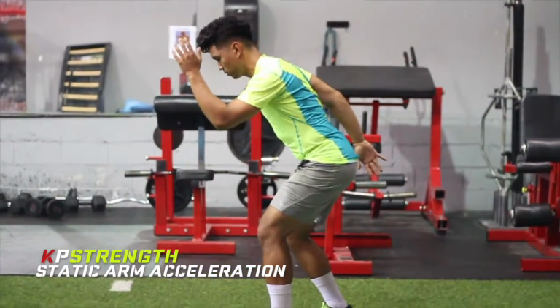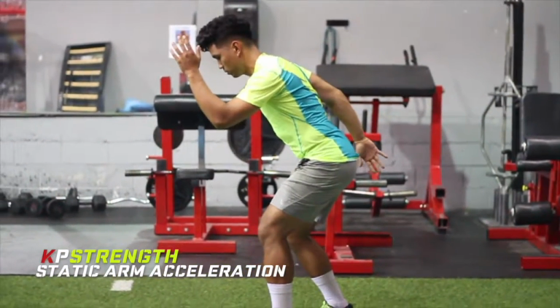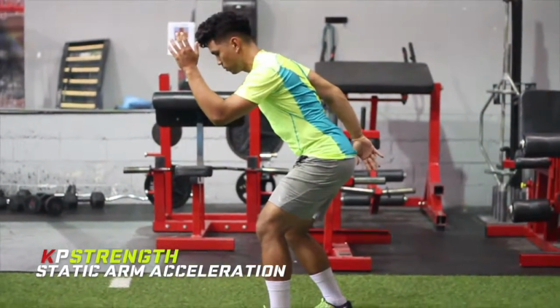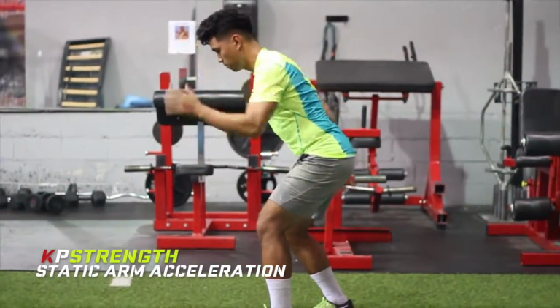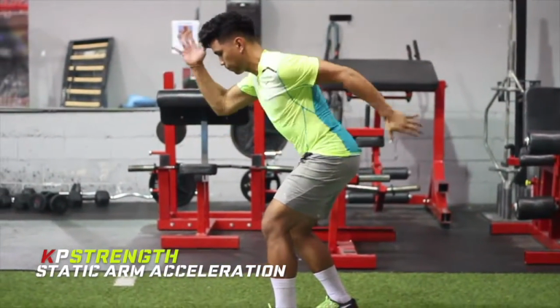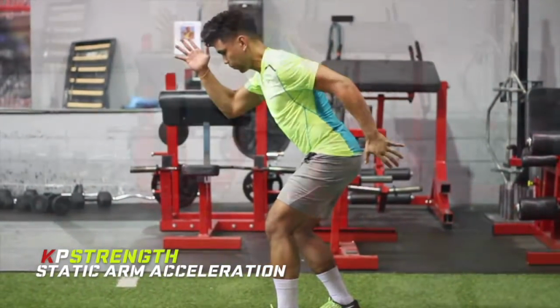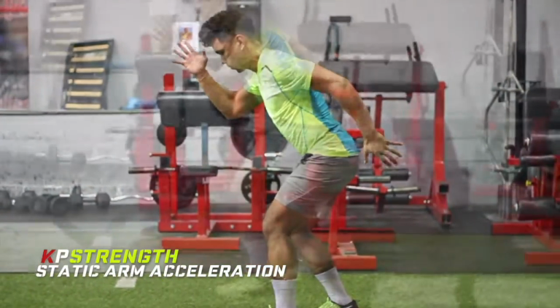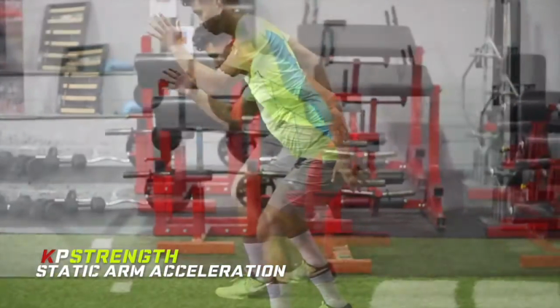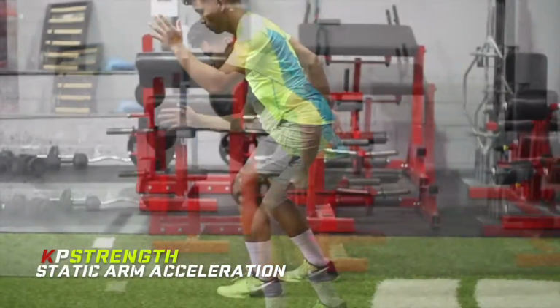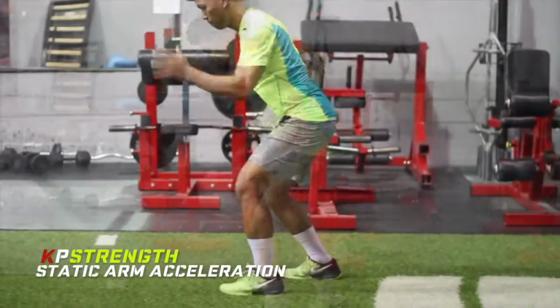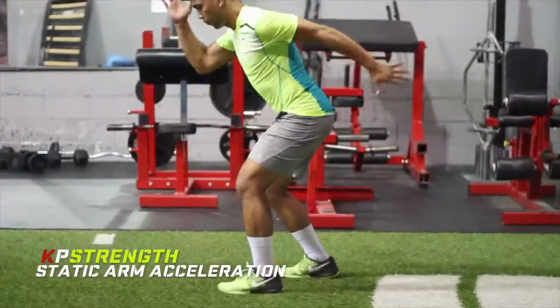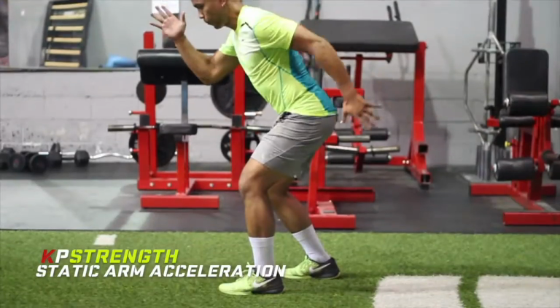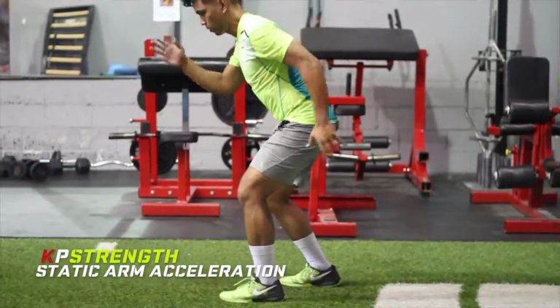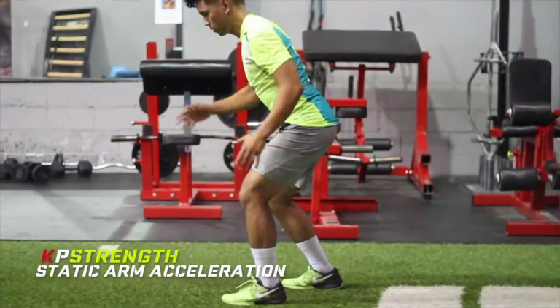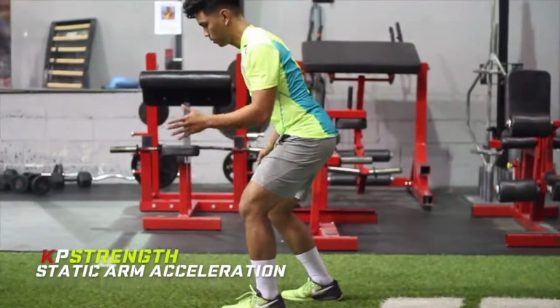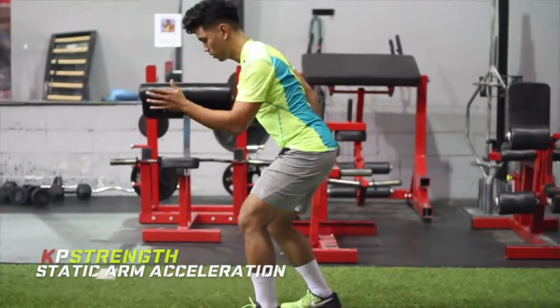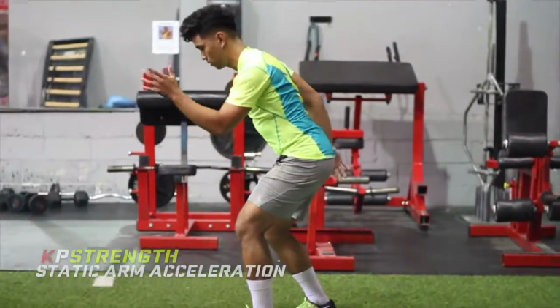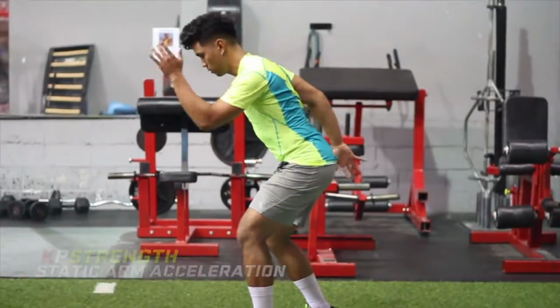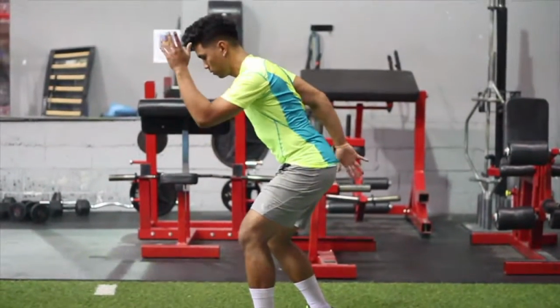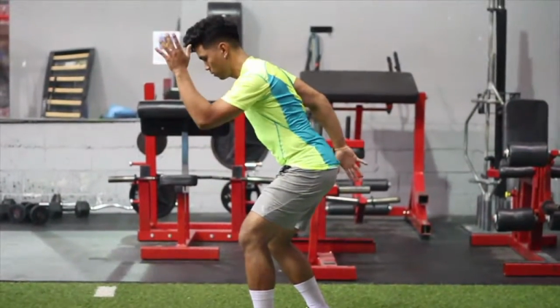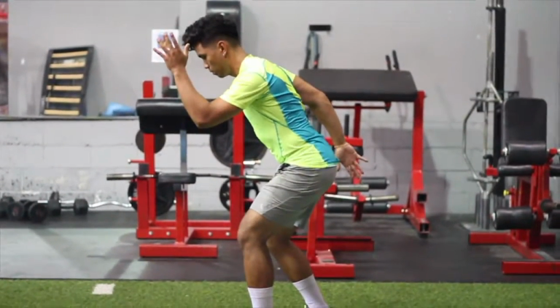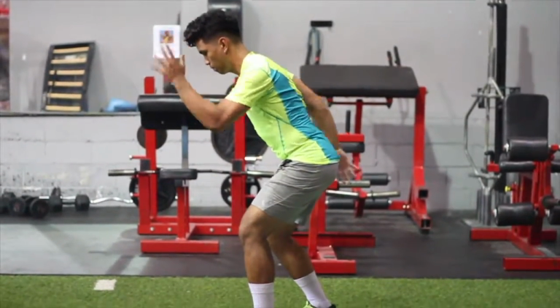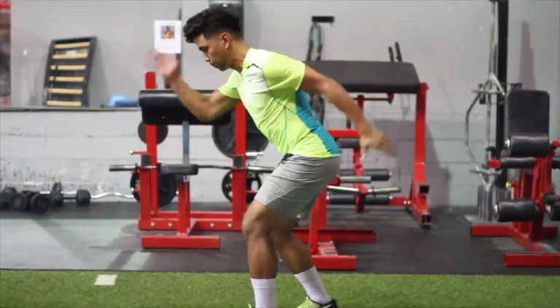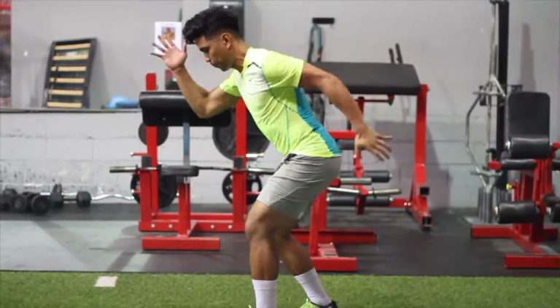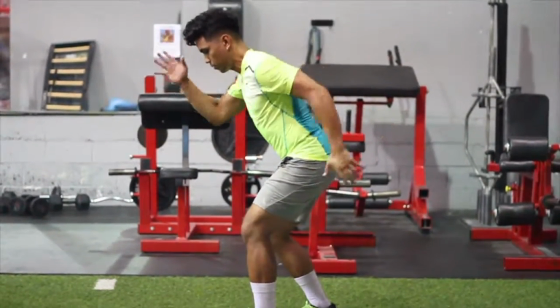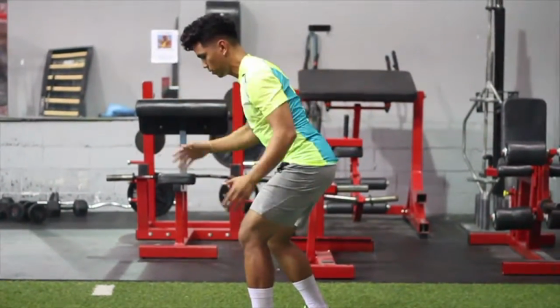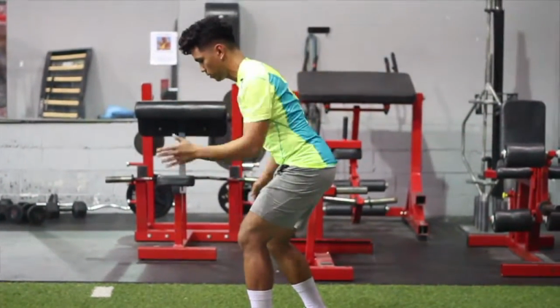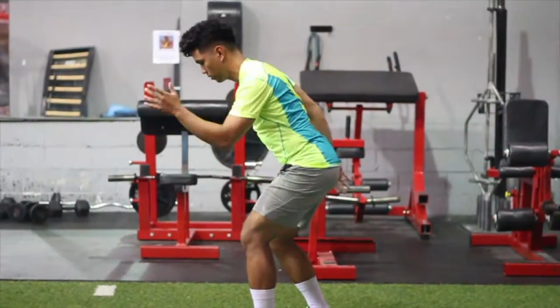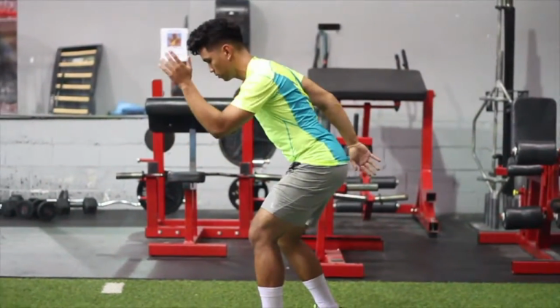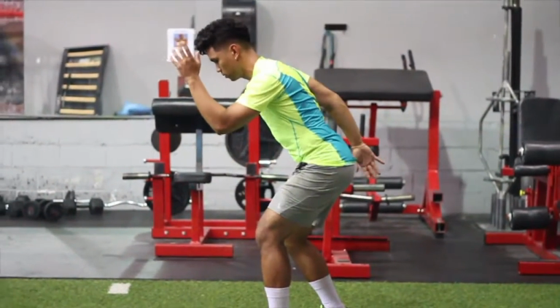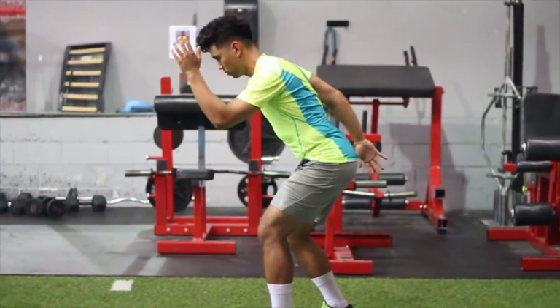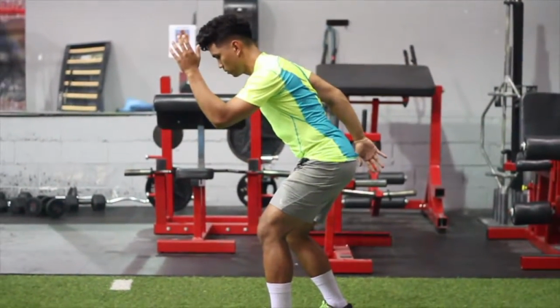The drill I would begin with is the Arm Acceleration, where I teach athletes how to properly drive their arms when sprinting.